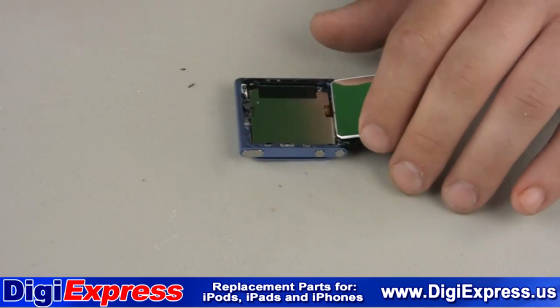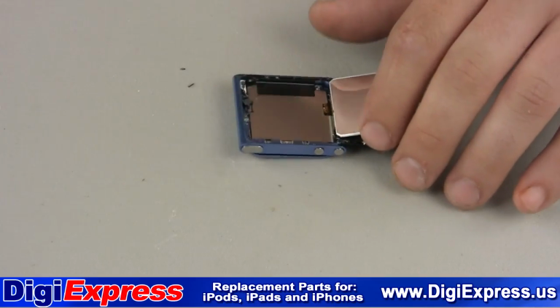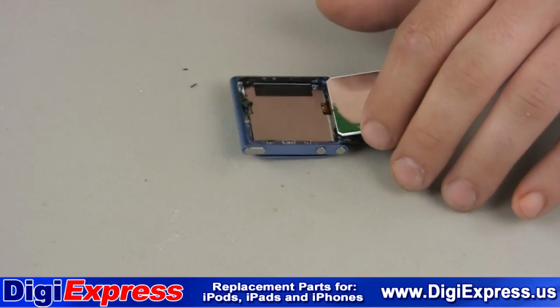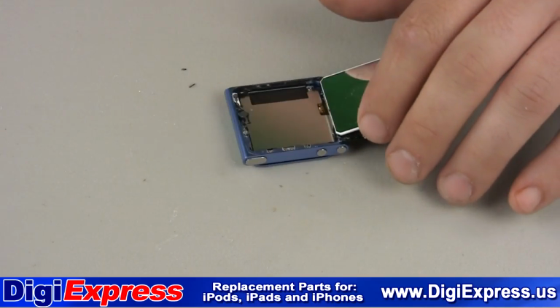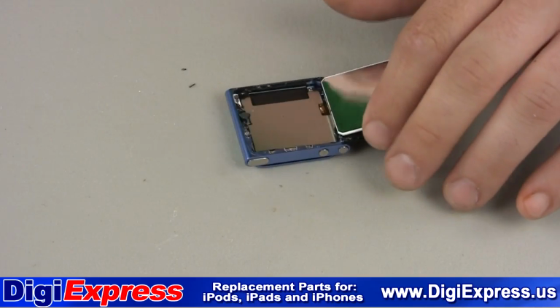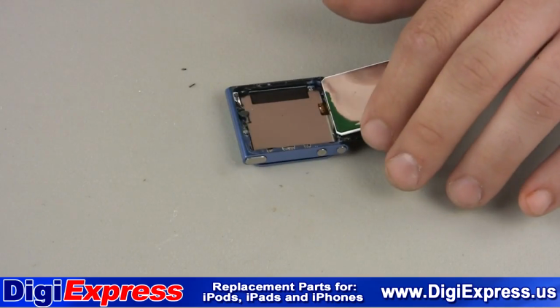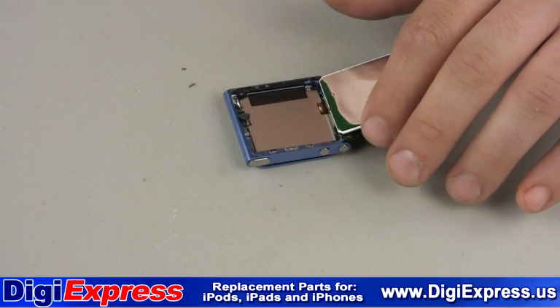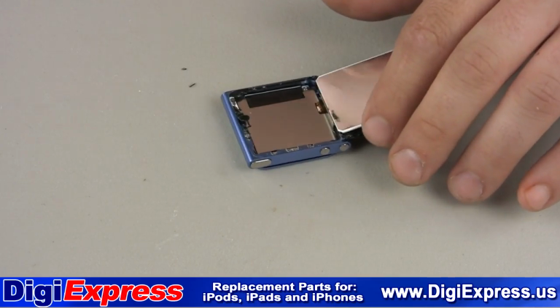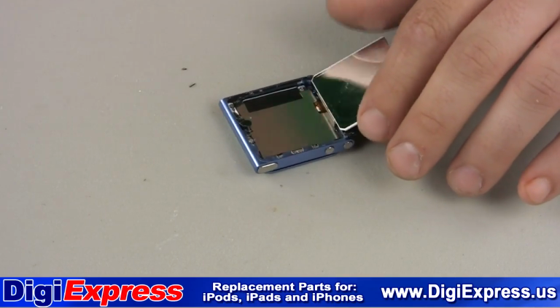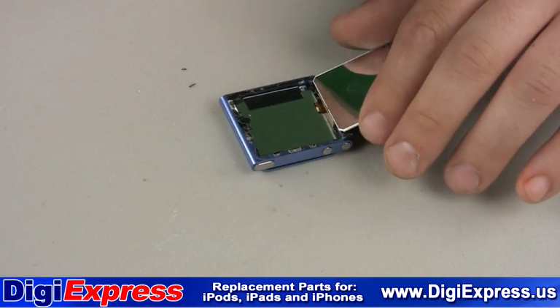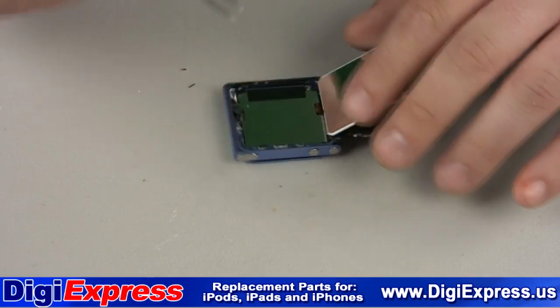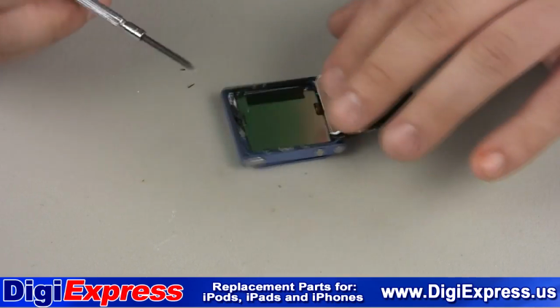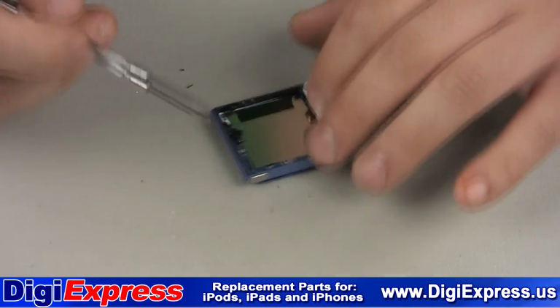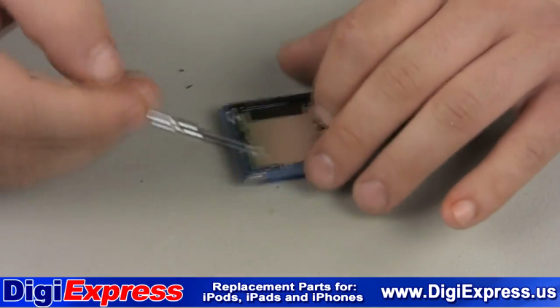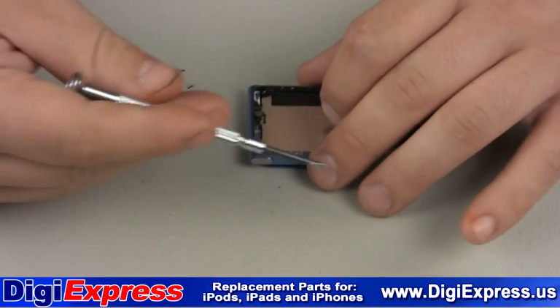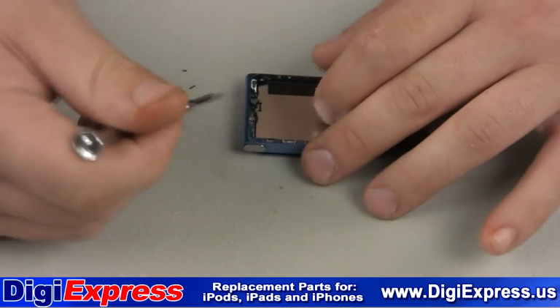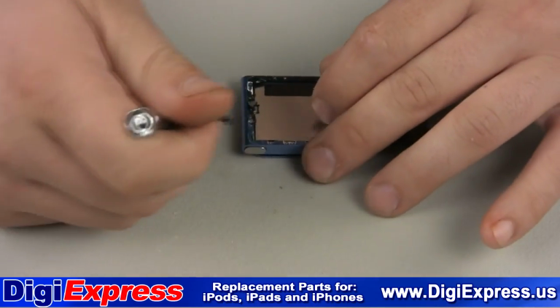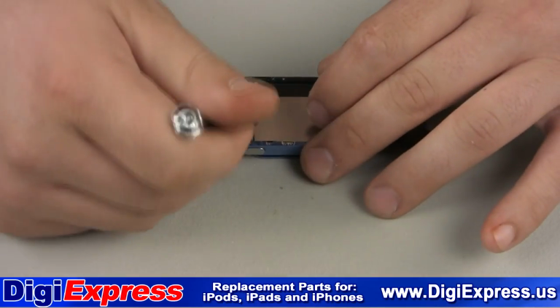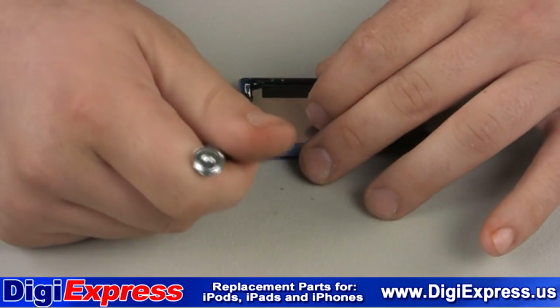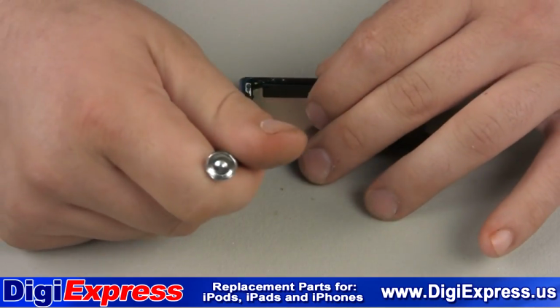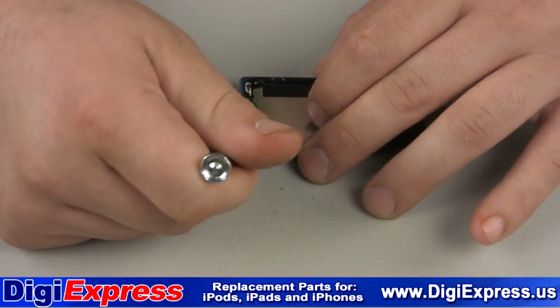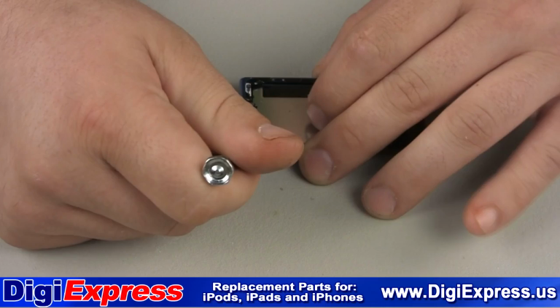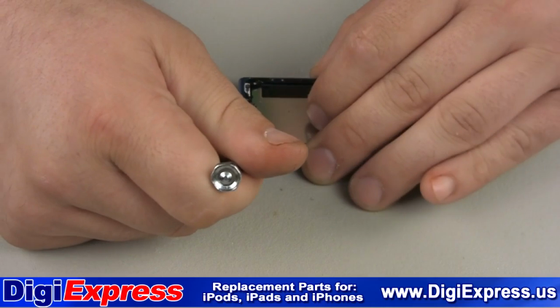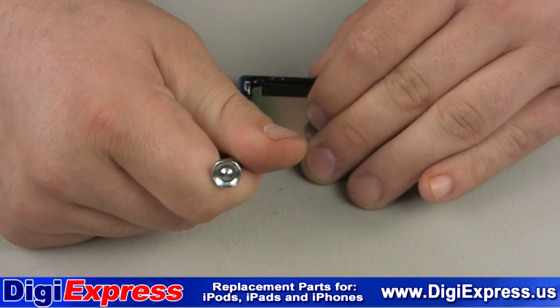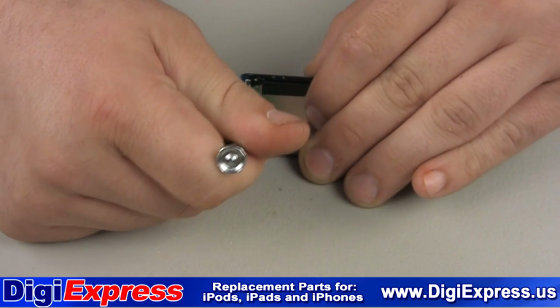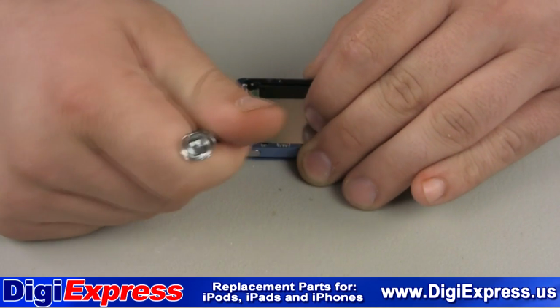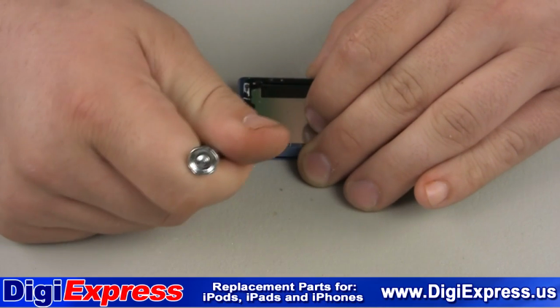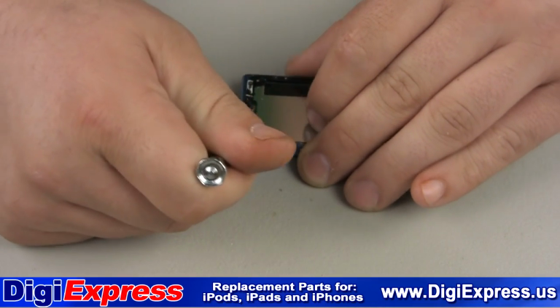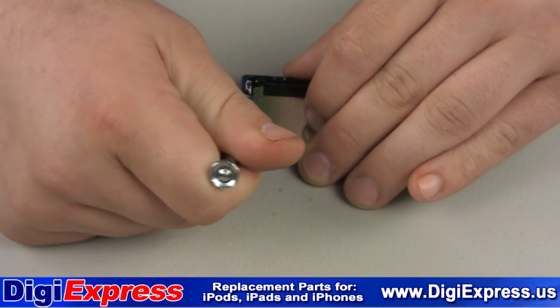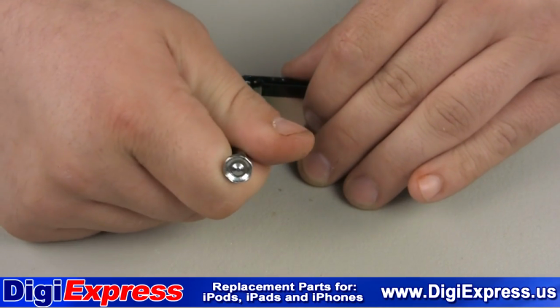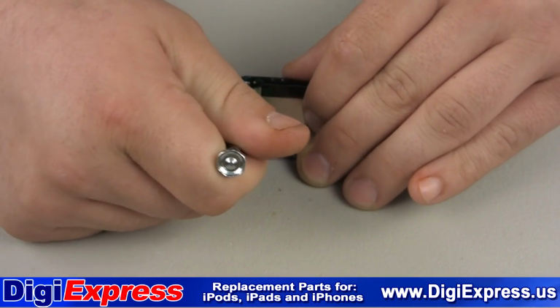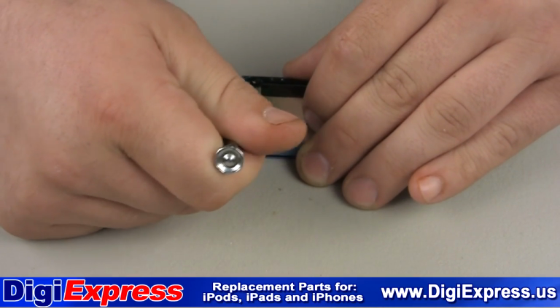Now using a flat head screwdriver, carefully remove the bigger pieces of glass and adhesive along the side of the frame.